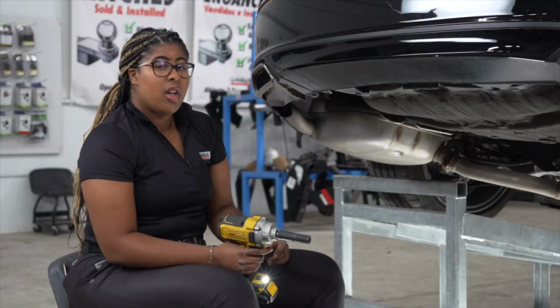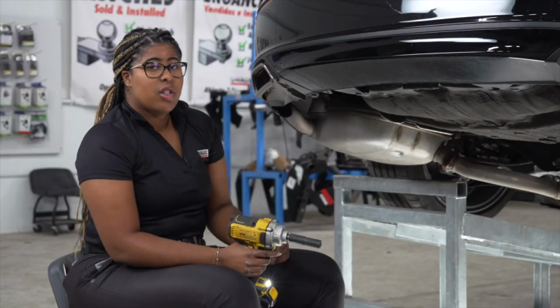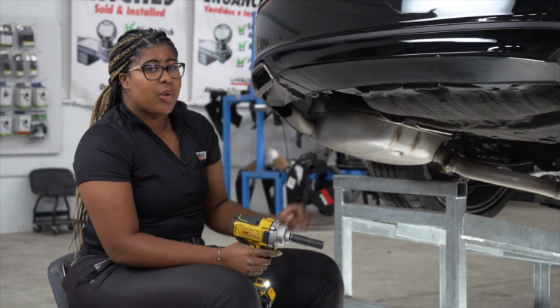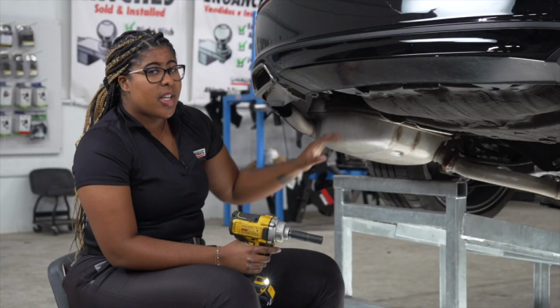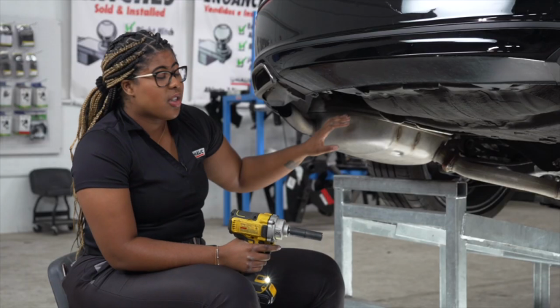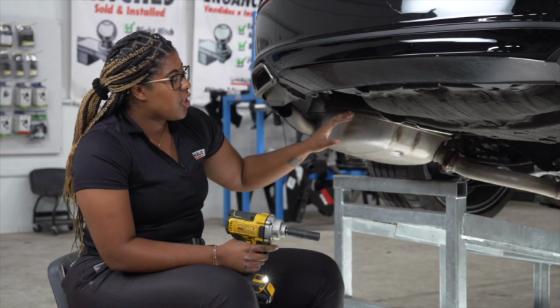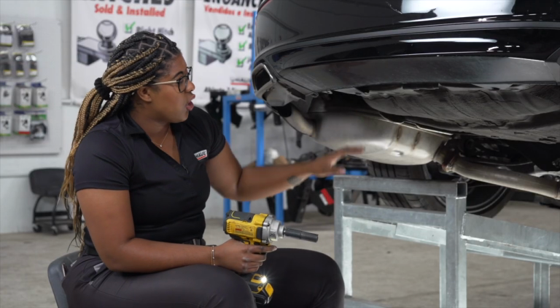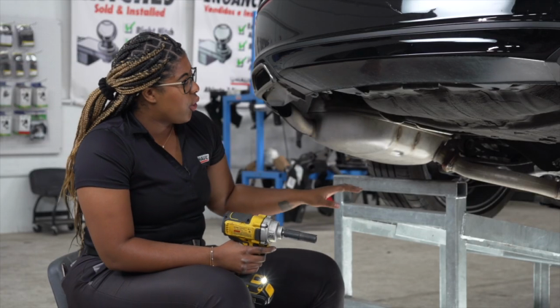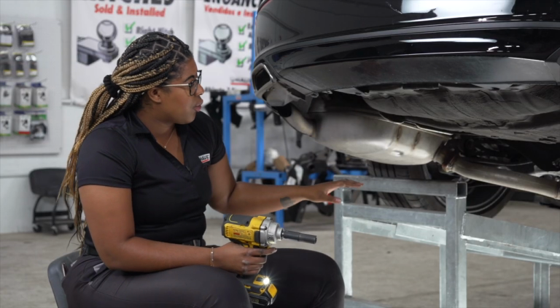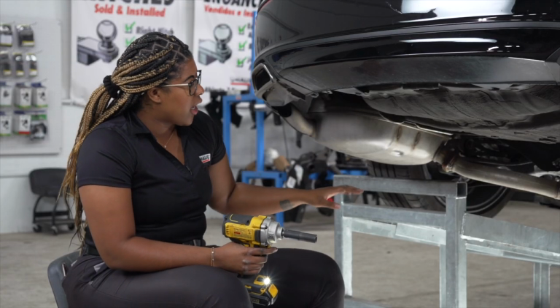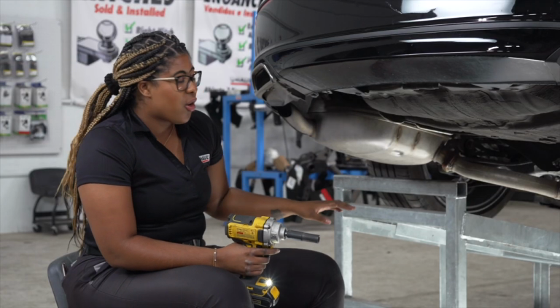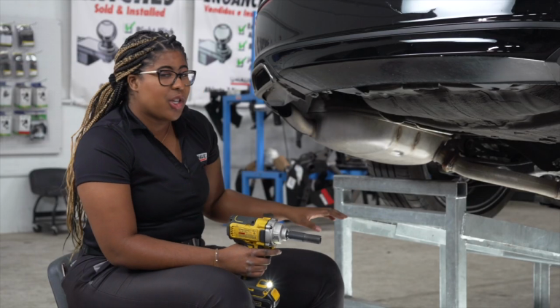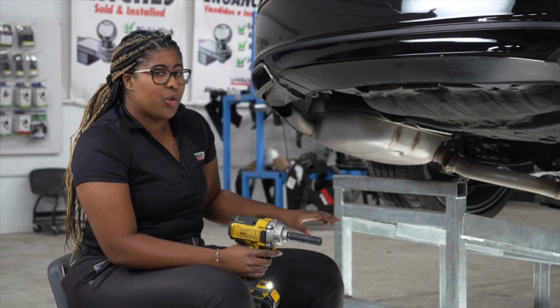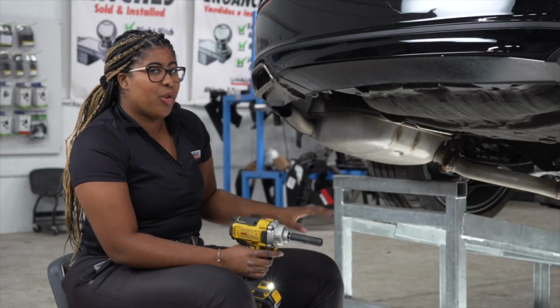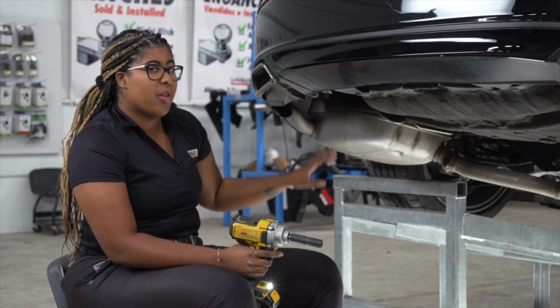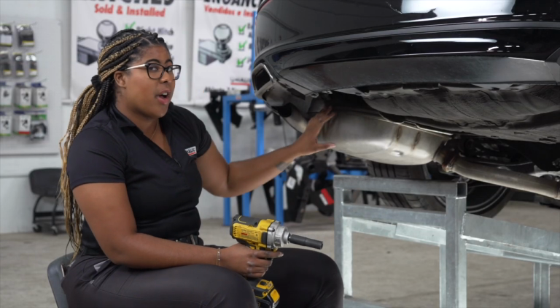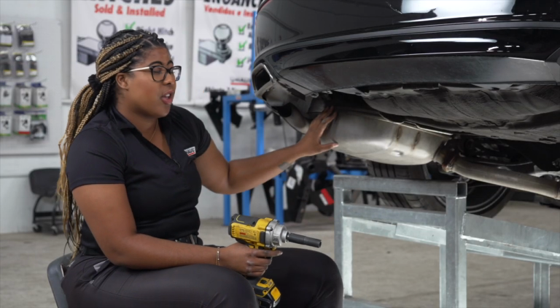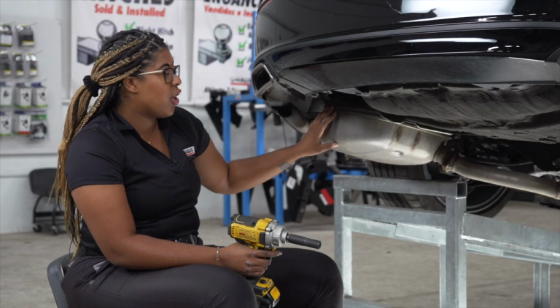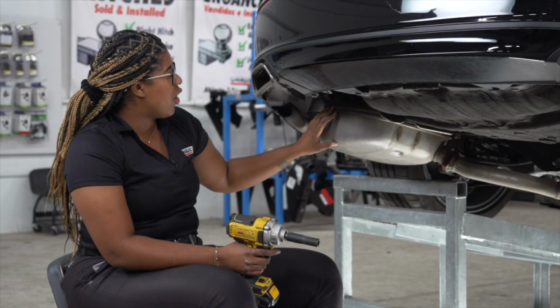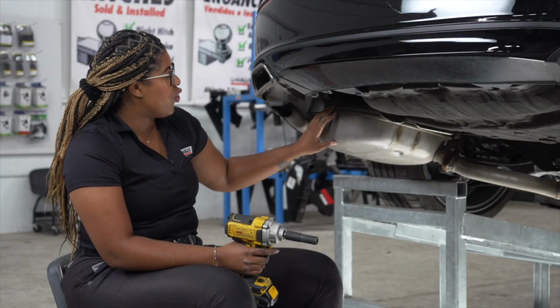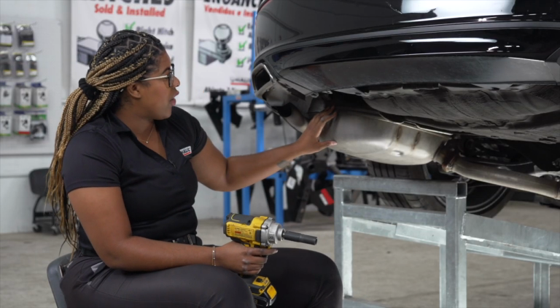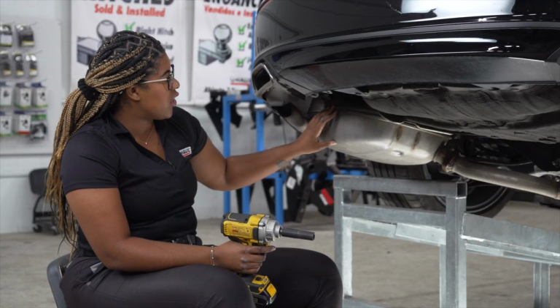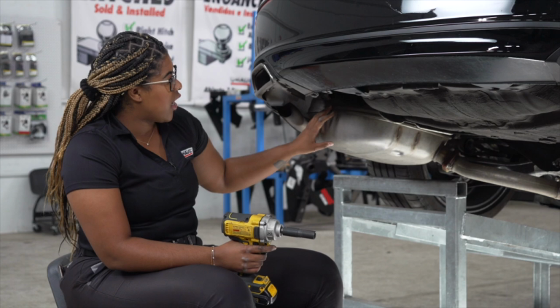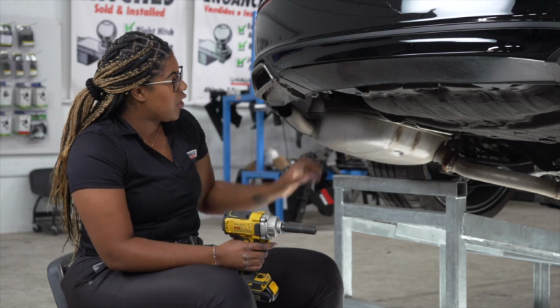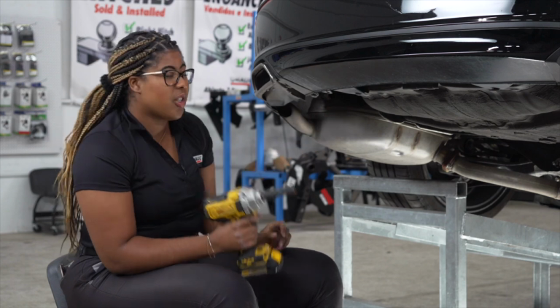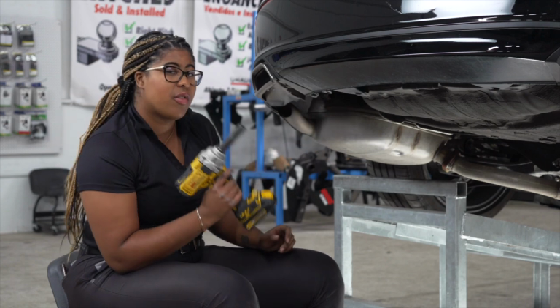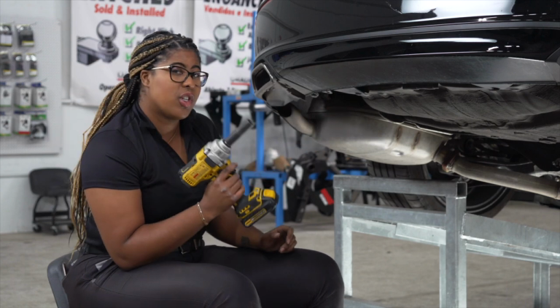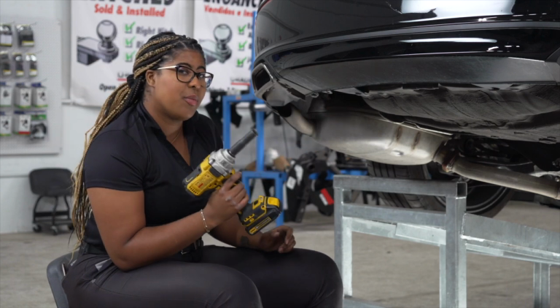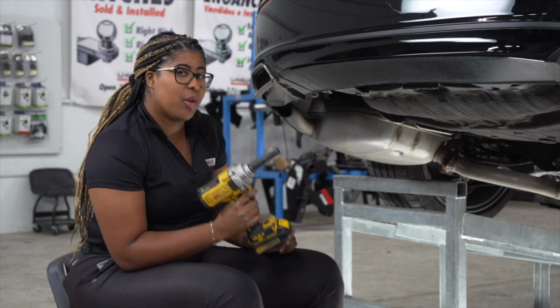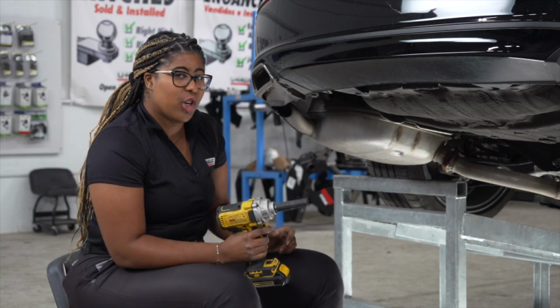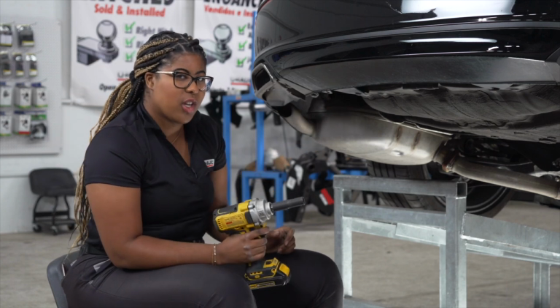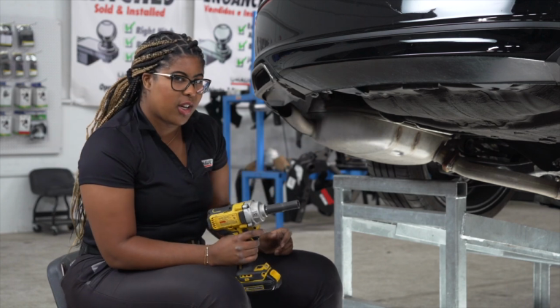With the exhaust lowered, we're now going to remove the muffler on the driver's side using a 14-millimeter socket.